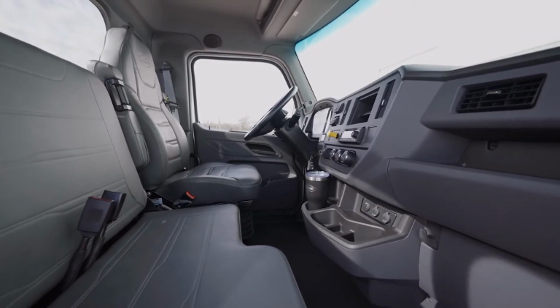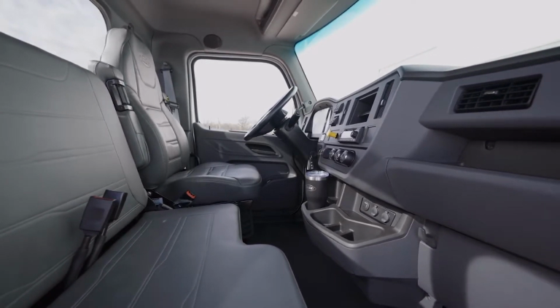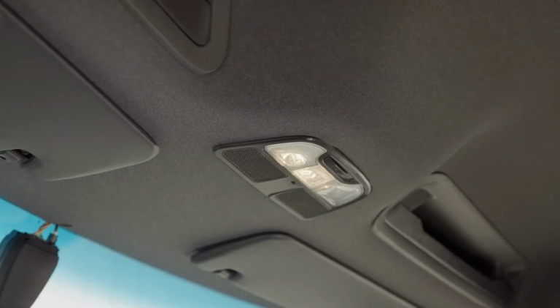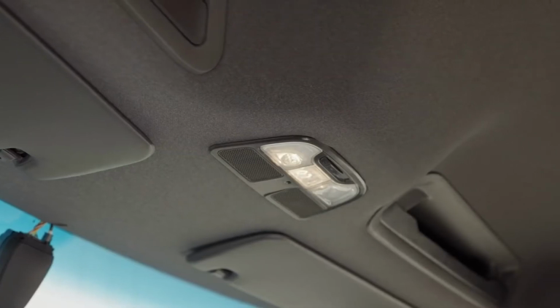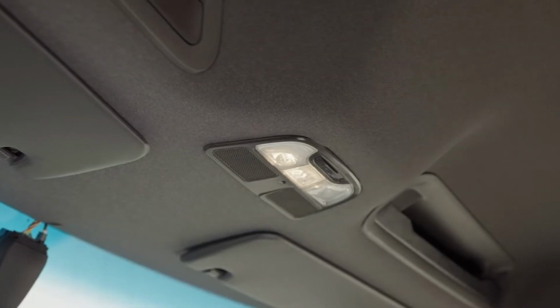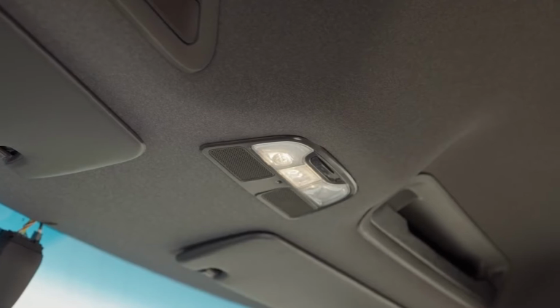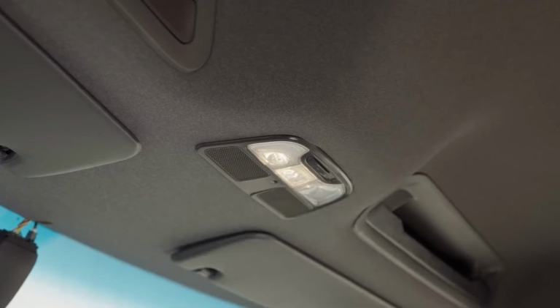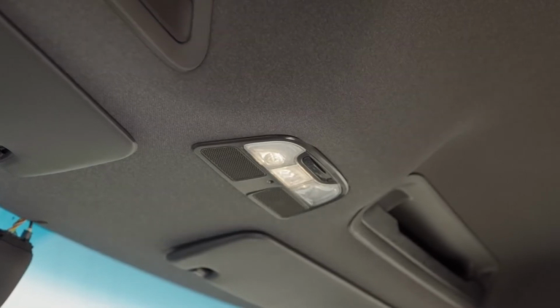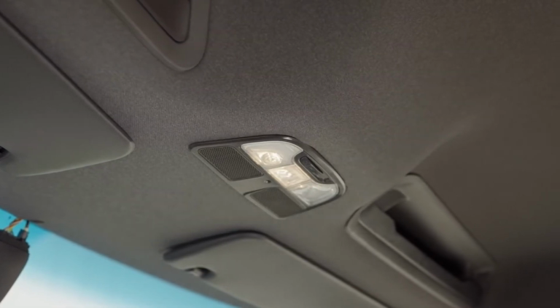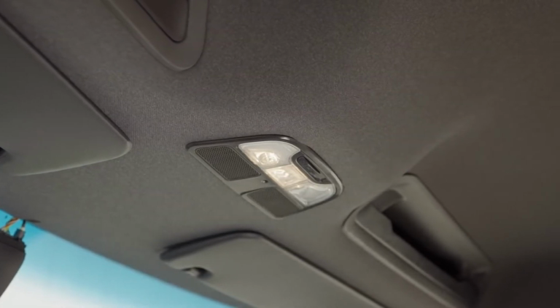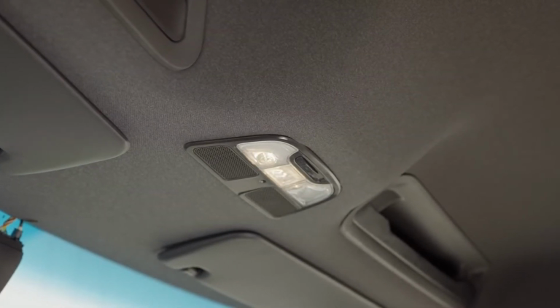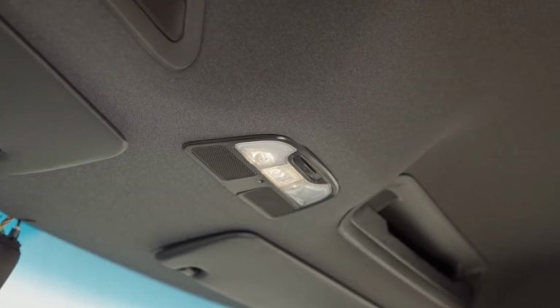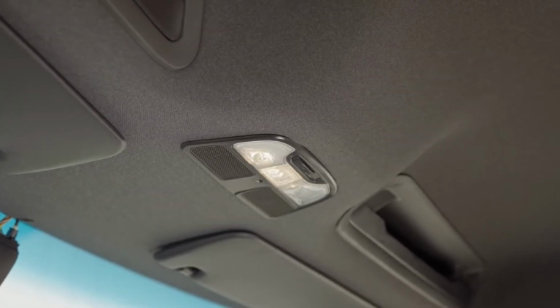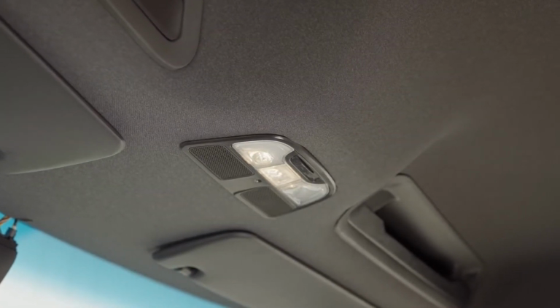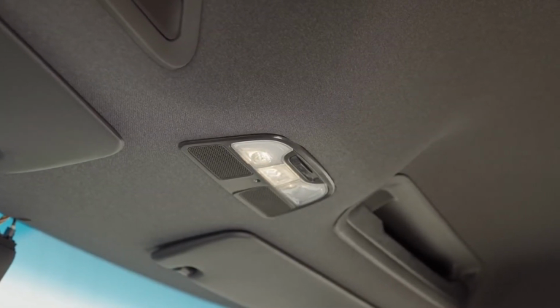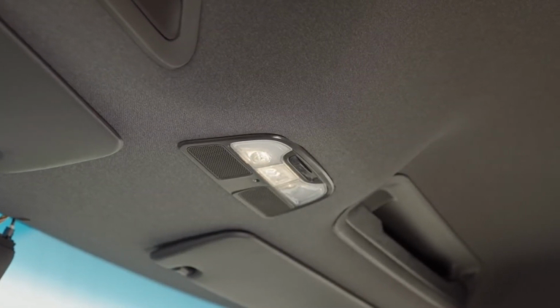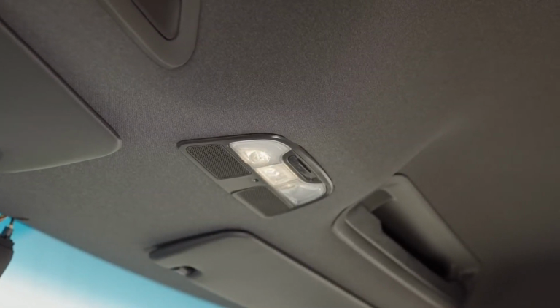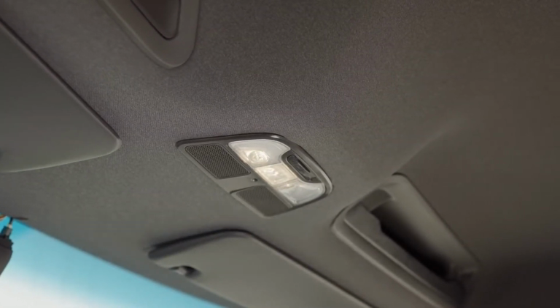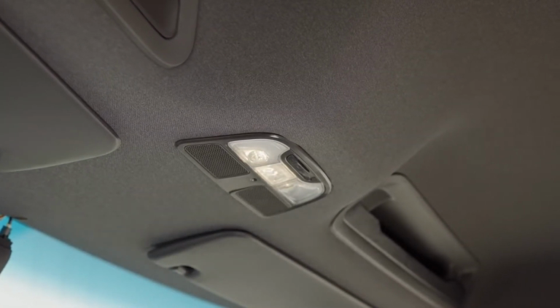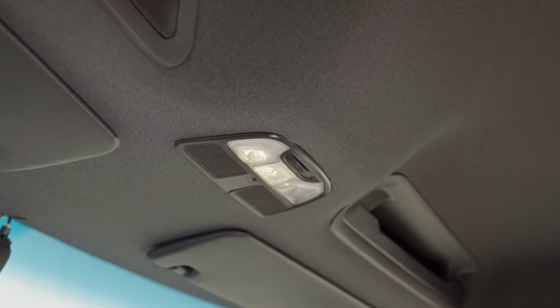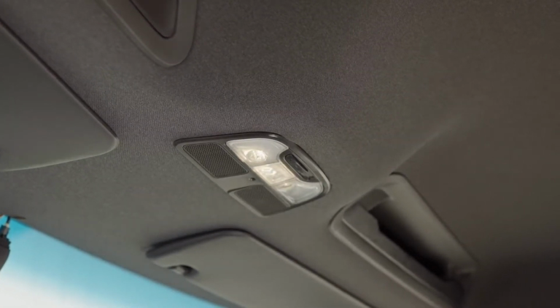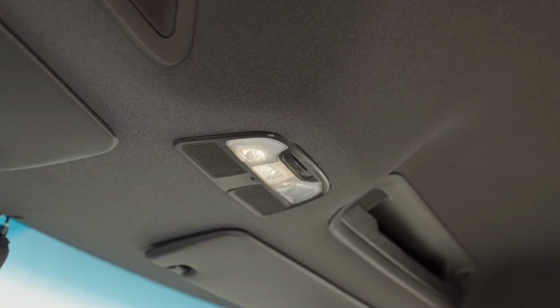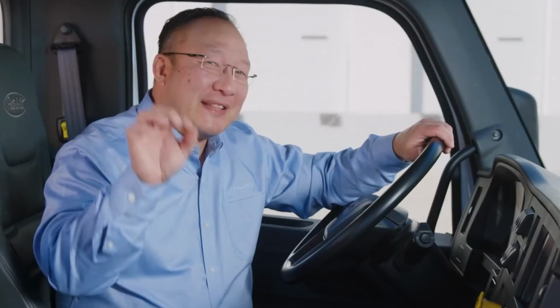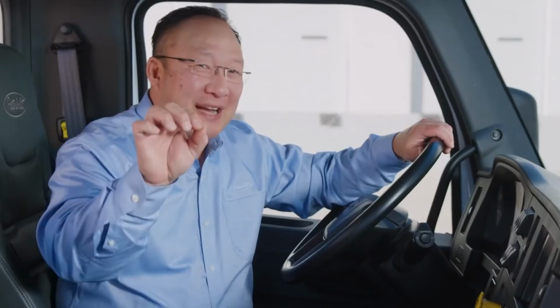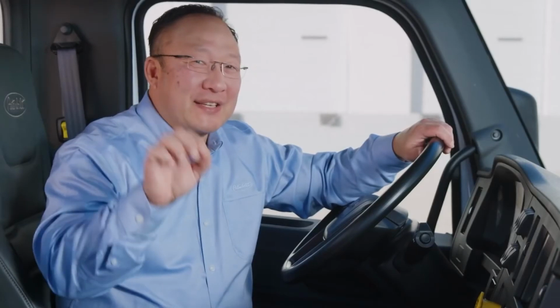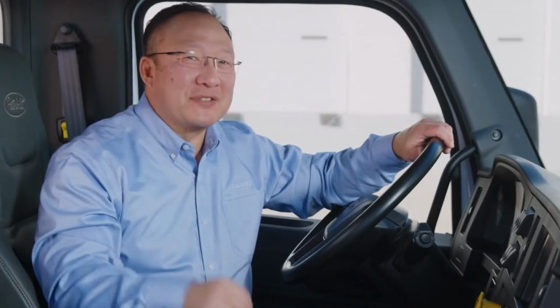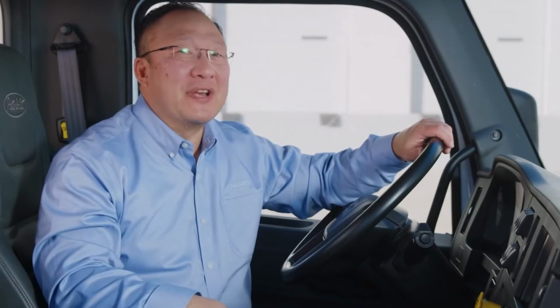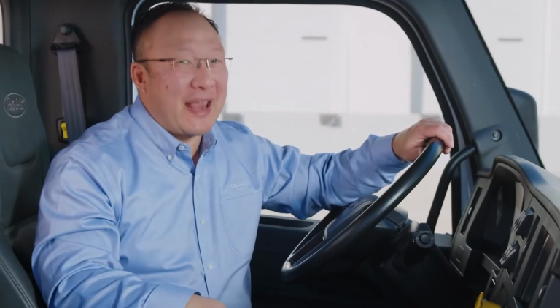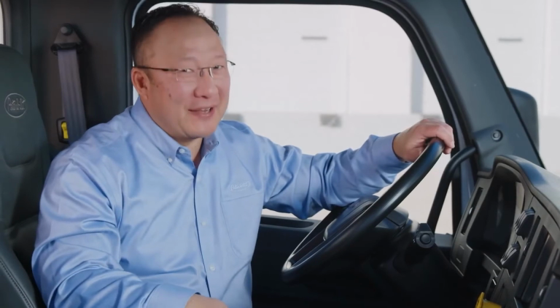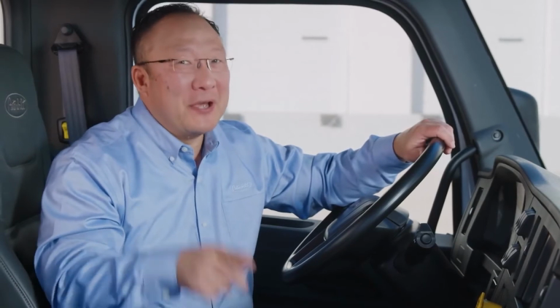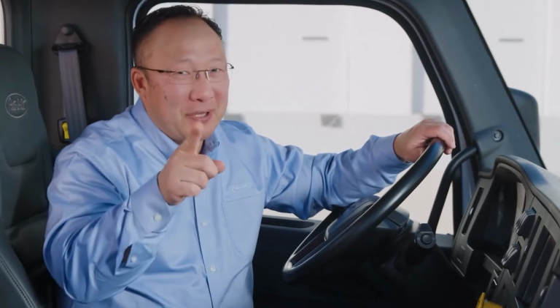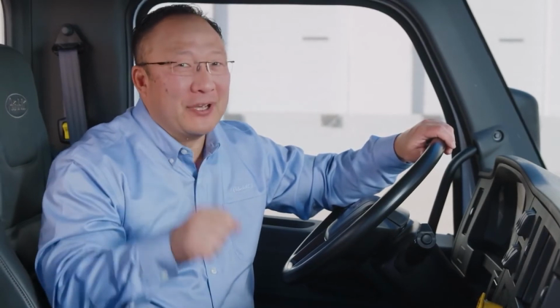The center dome LED light is equipped with two reading lights, a microphone, knock sensor, and a pin light.